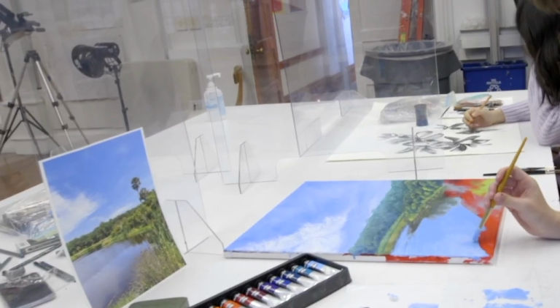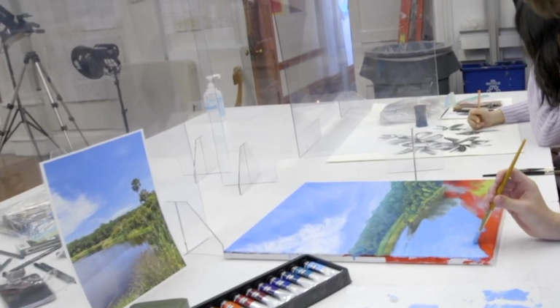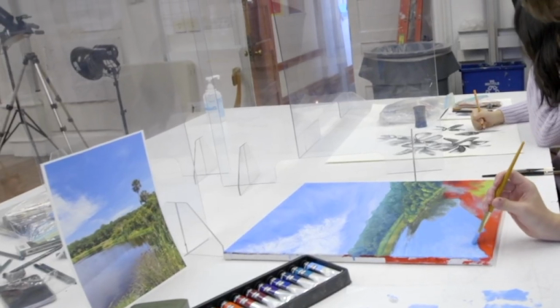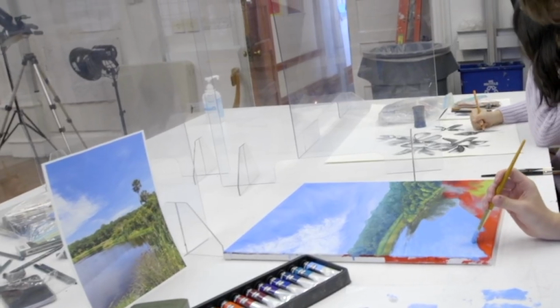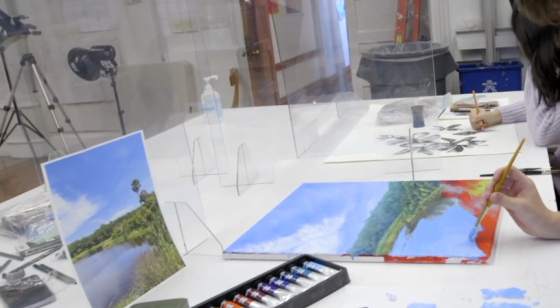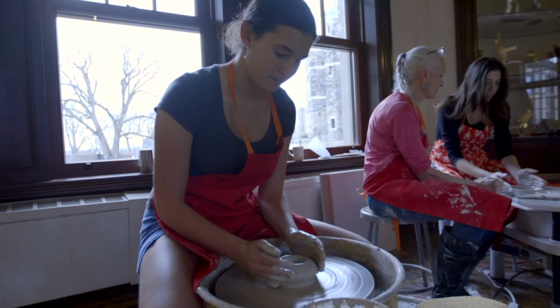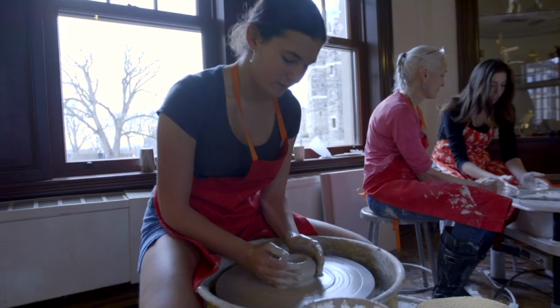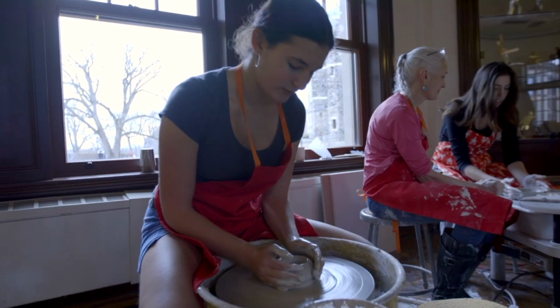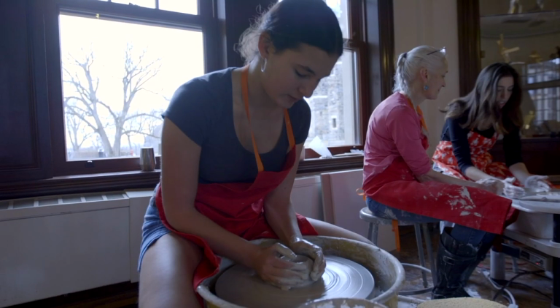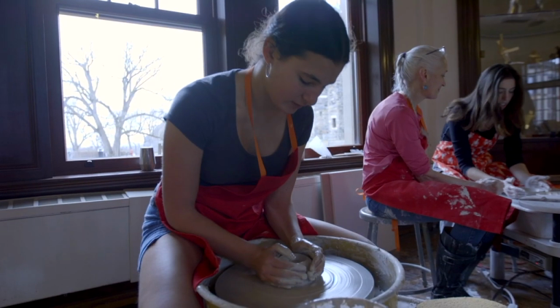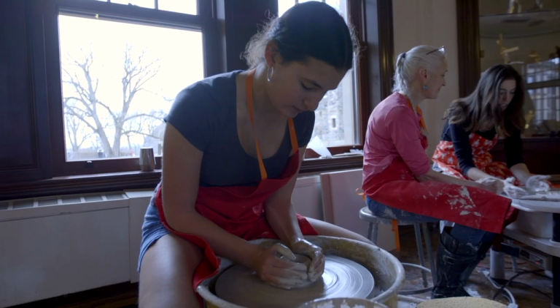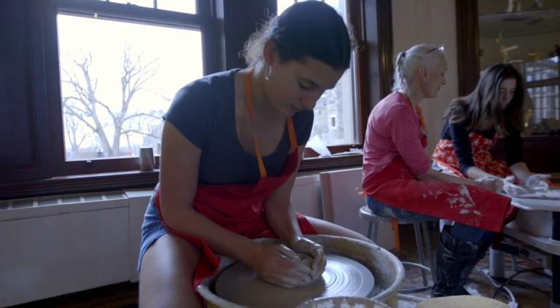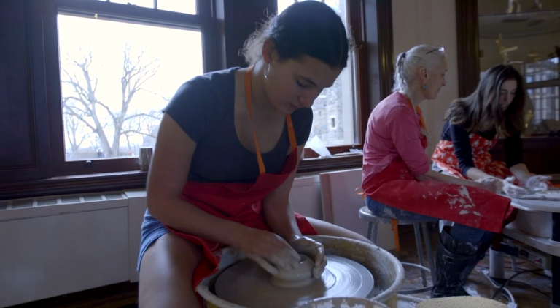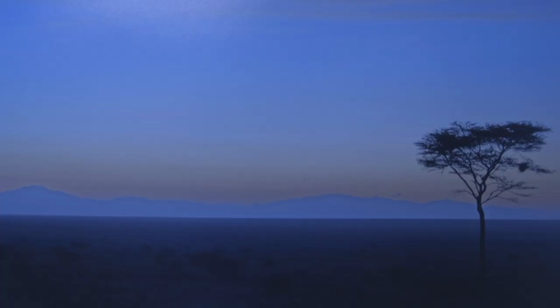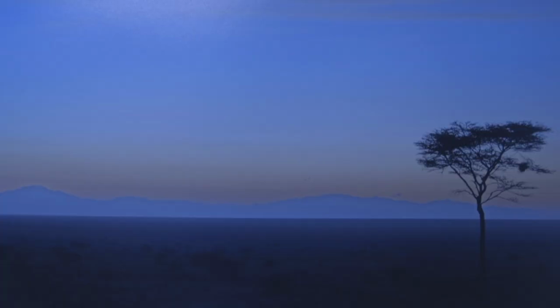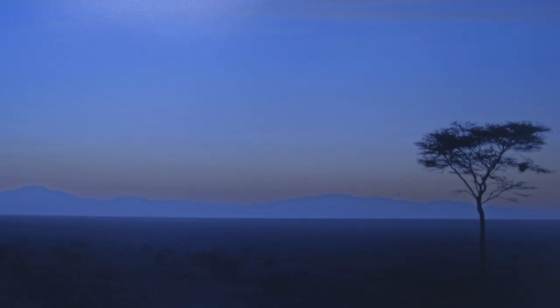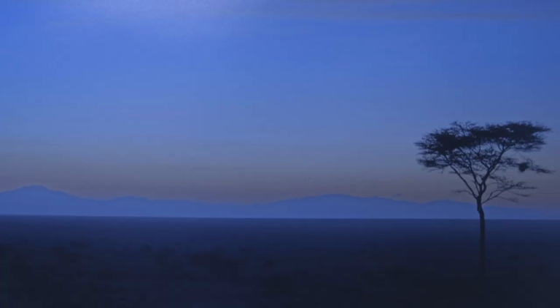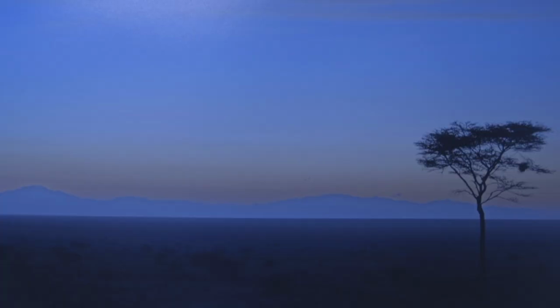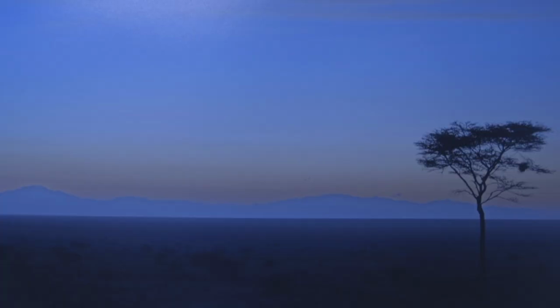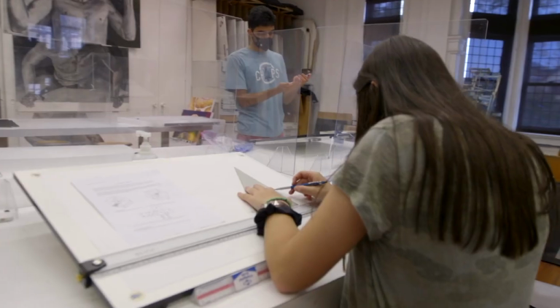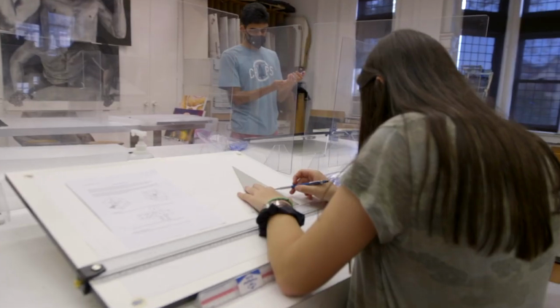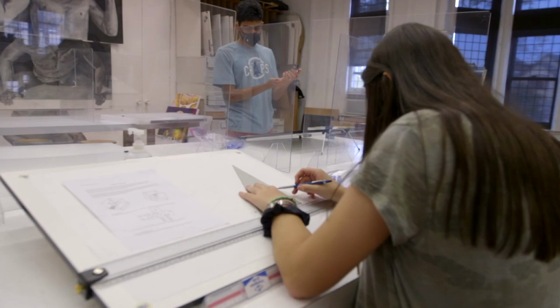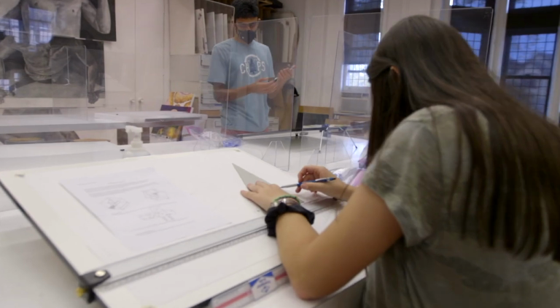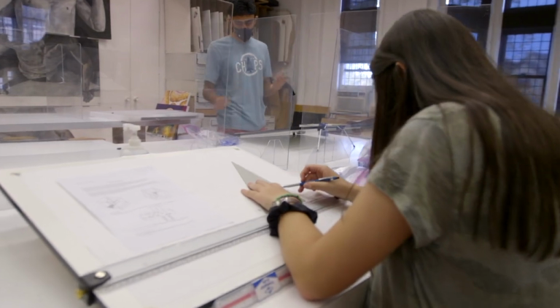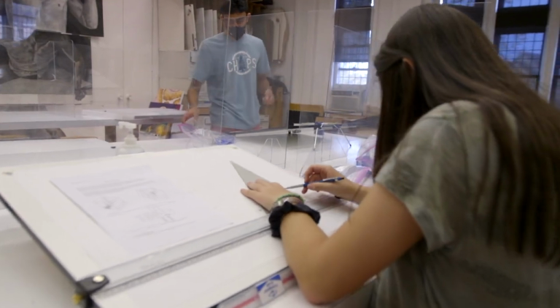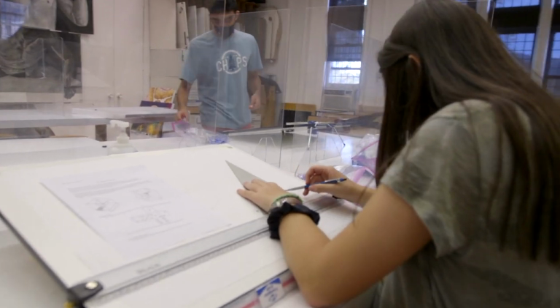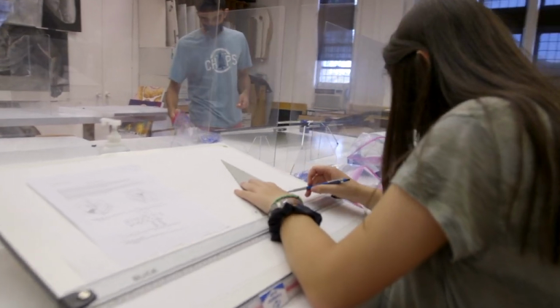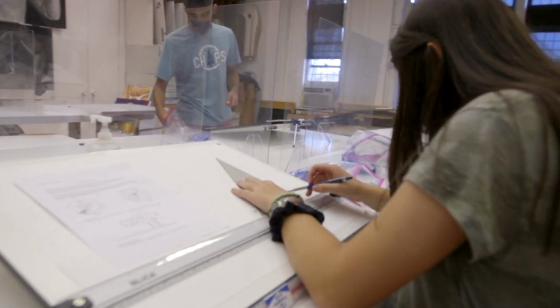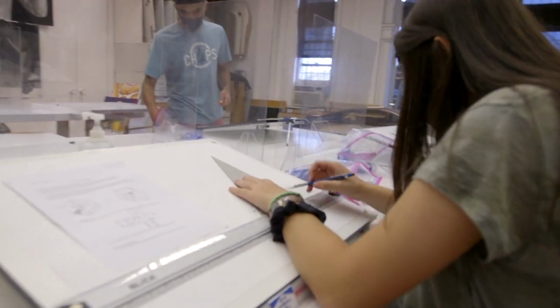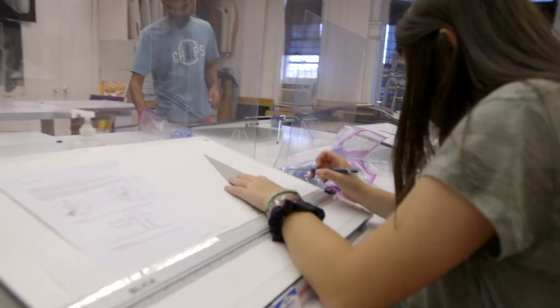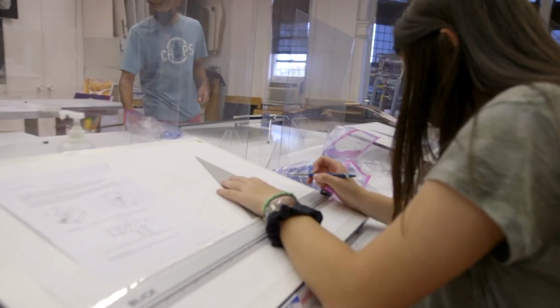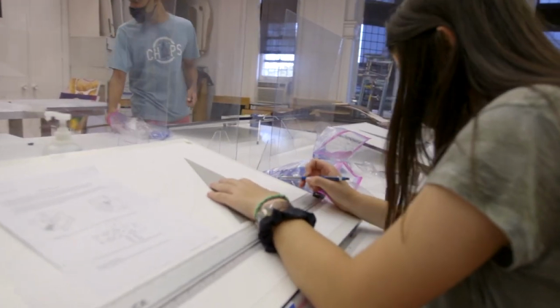Those disciplines range from painting, sculpture, ceramics, photography, design, filmmaking, and architecture.